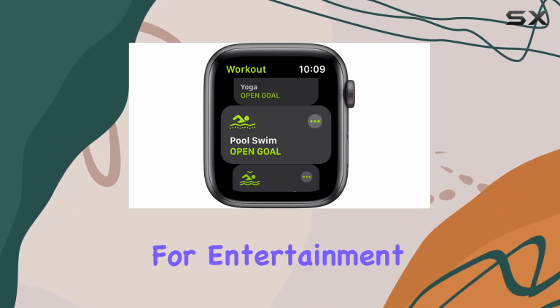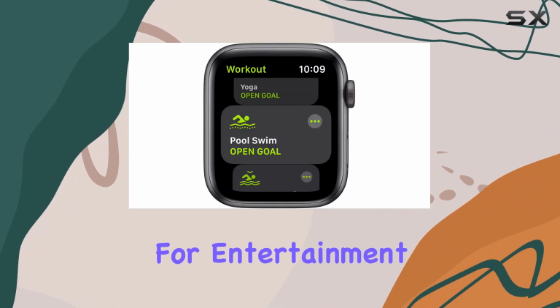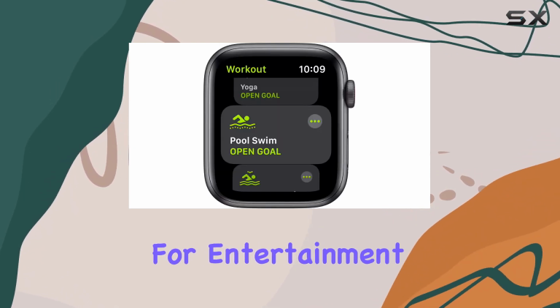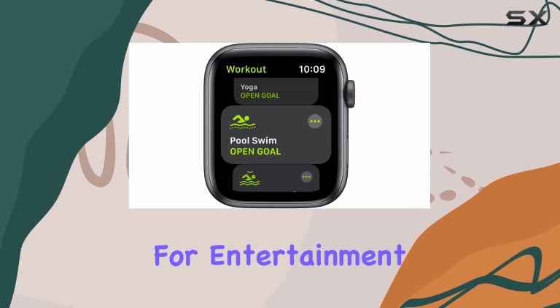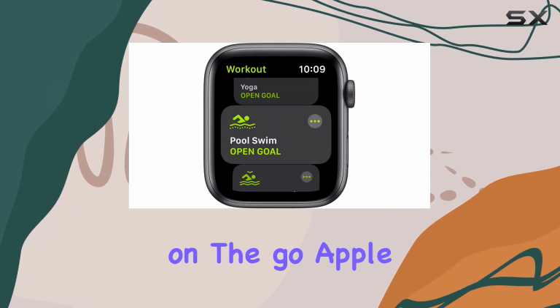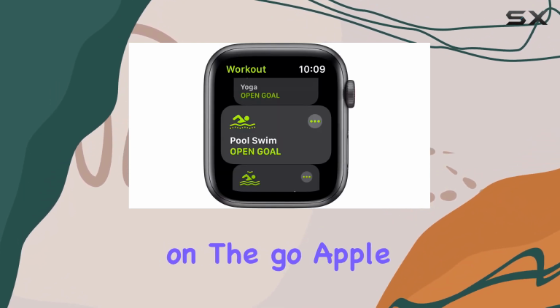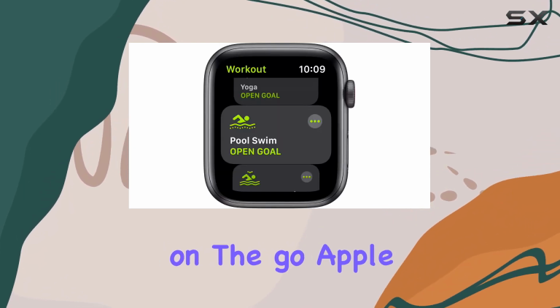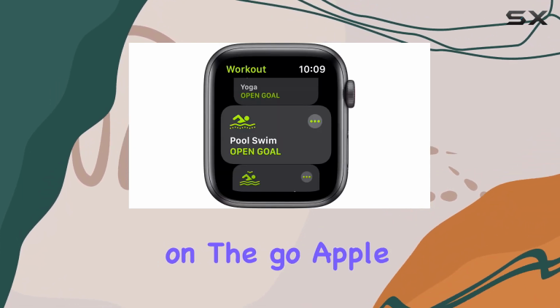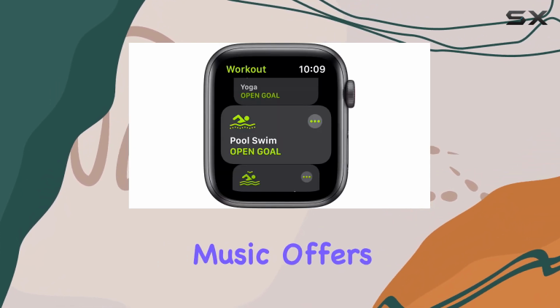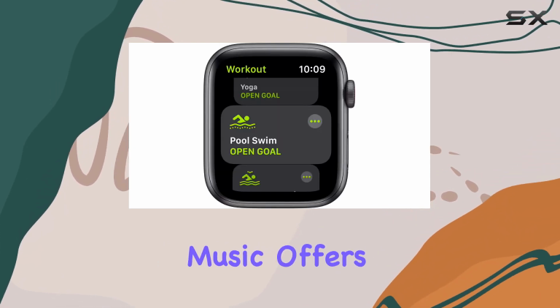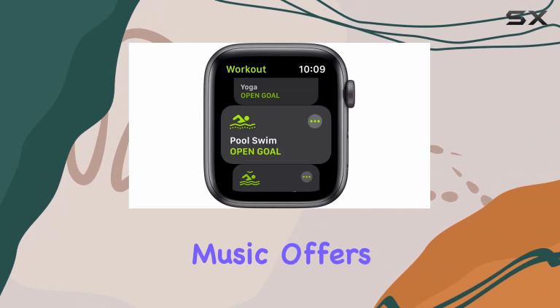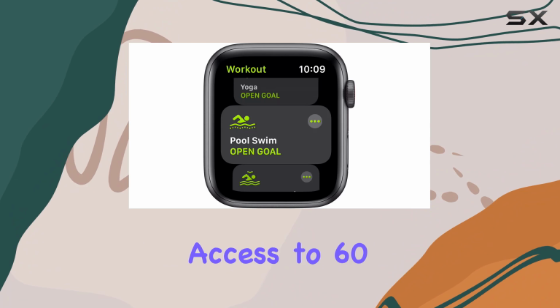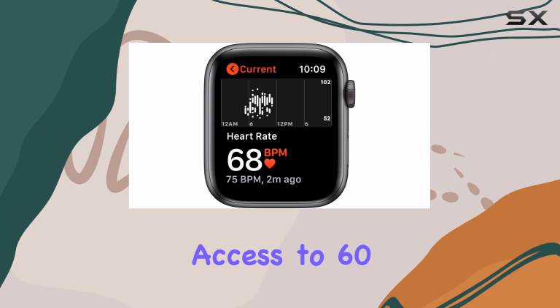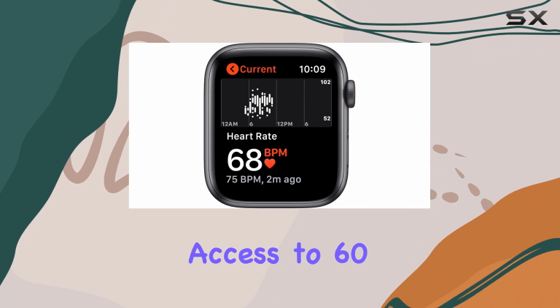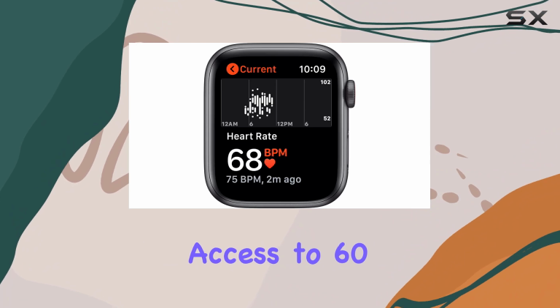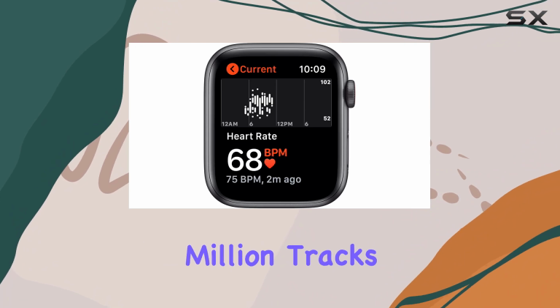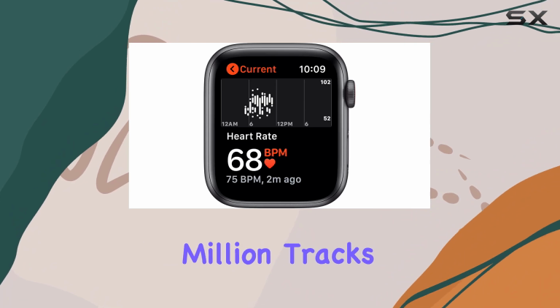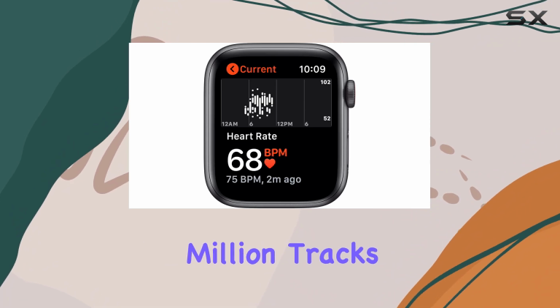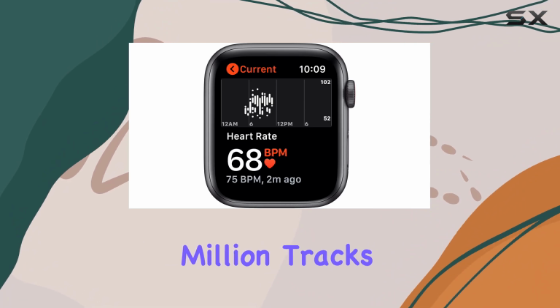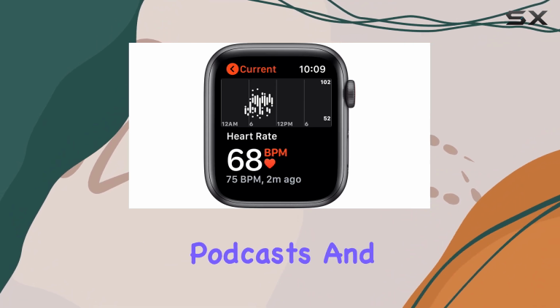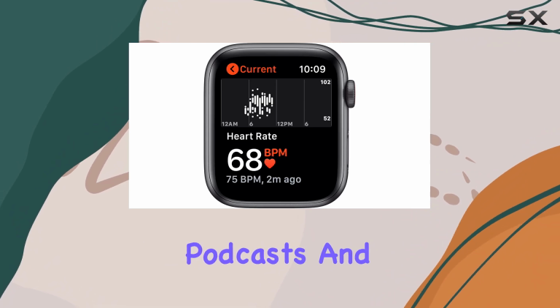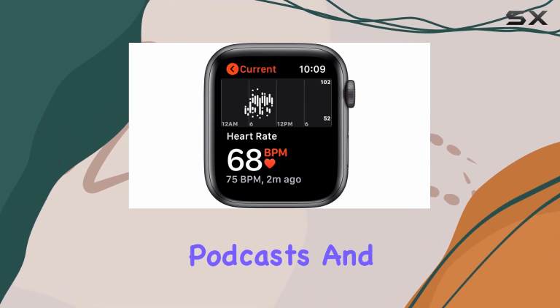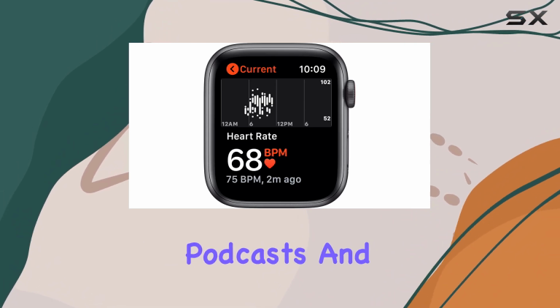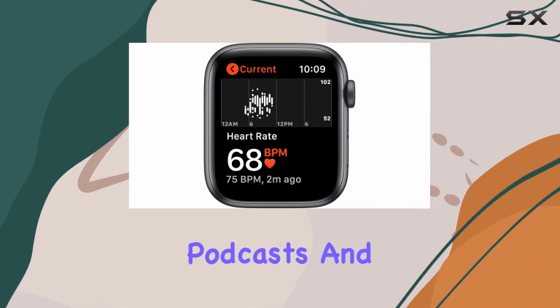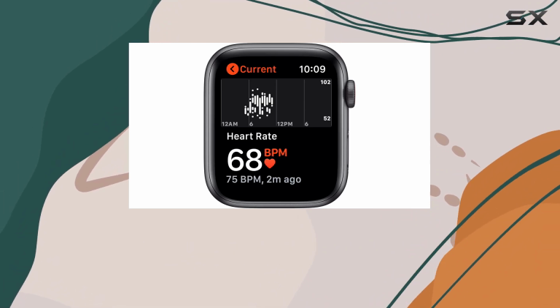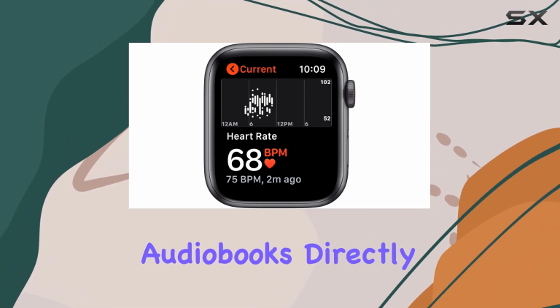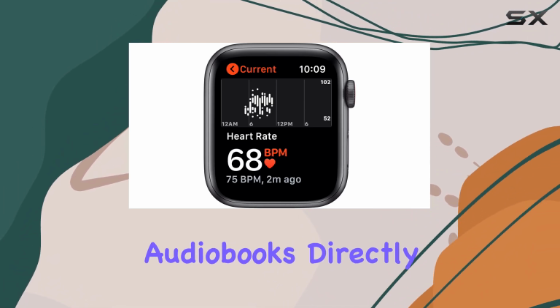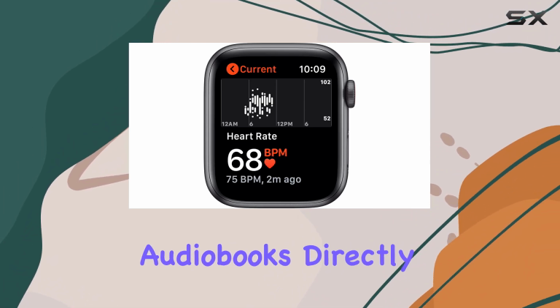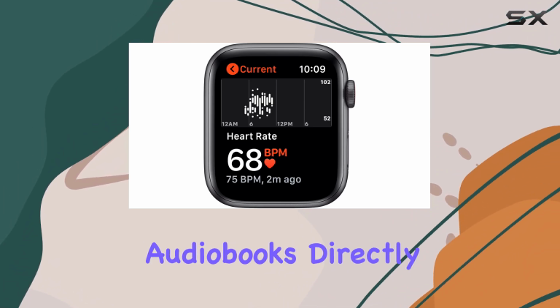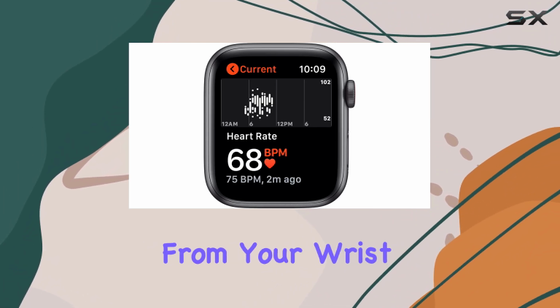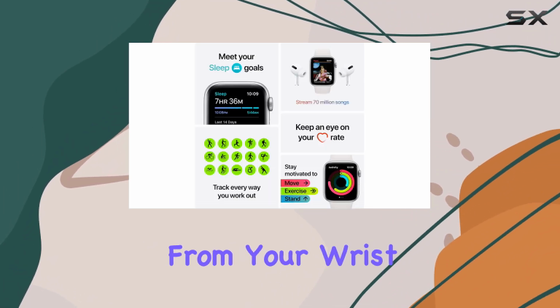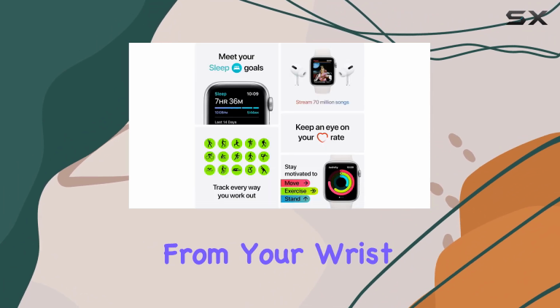For entertainment on the go, Apple Music offers access to 60 million tracks, podcasts, and audiobooks directly from your wrist.